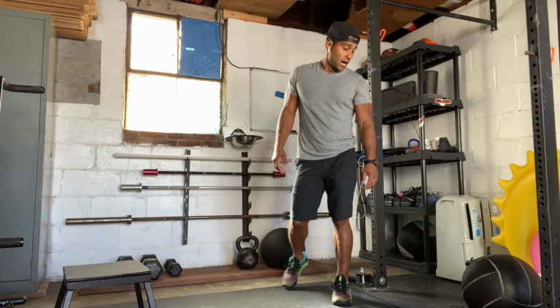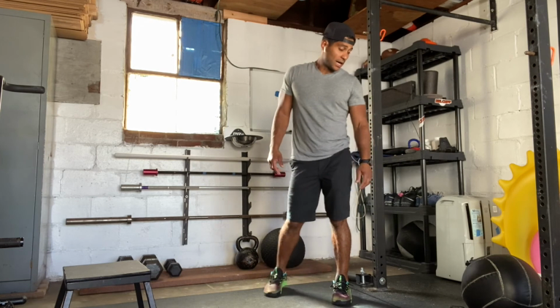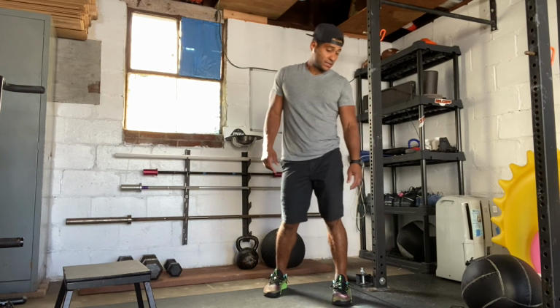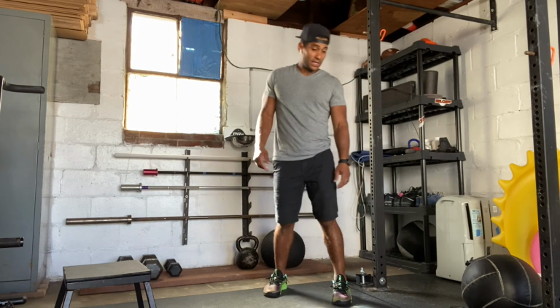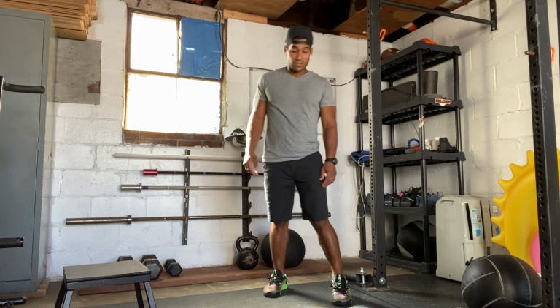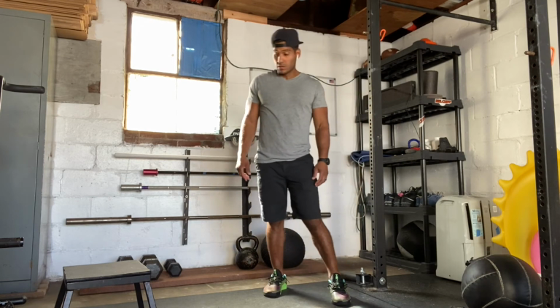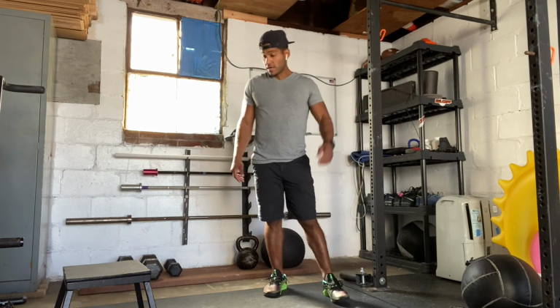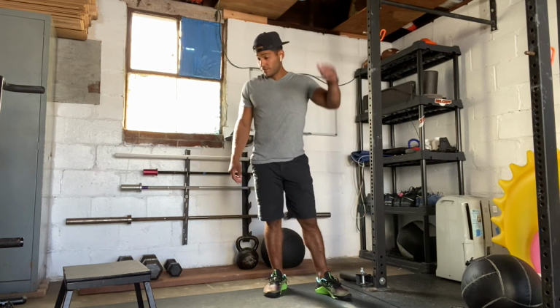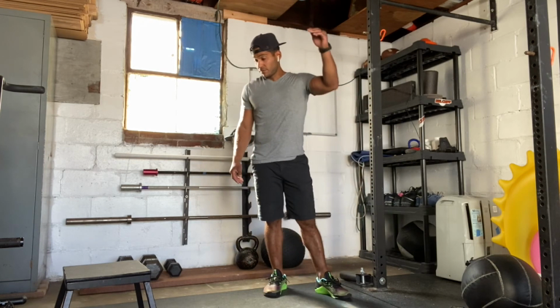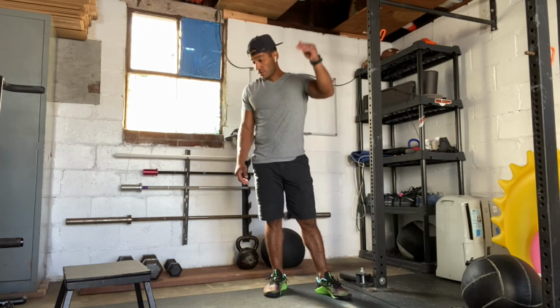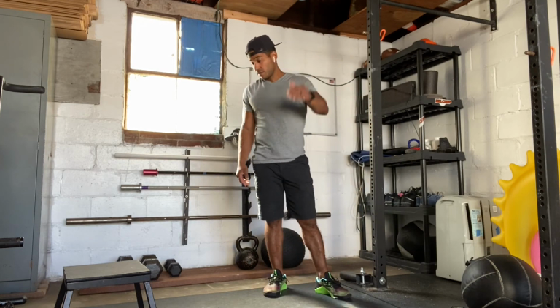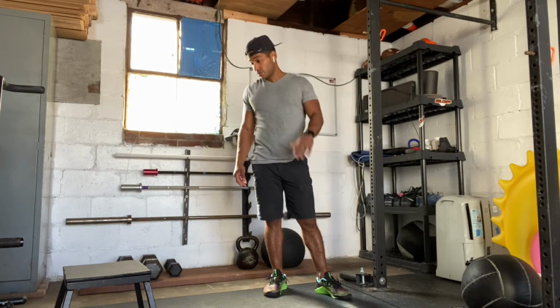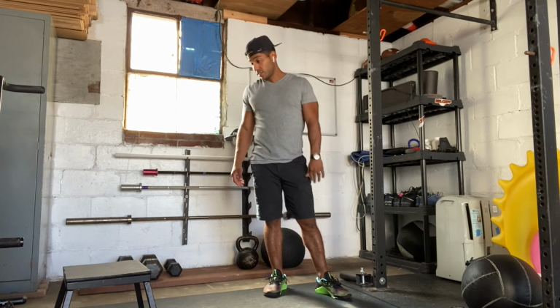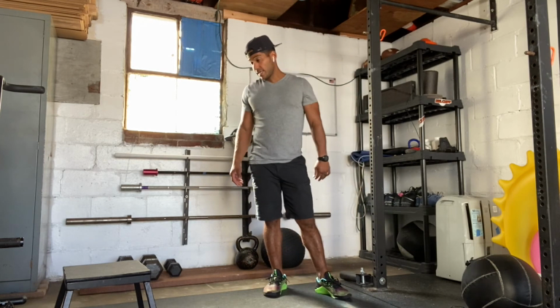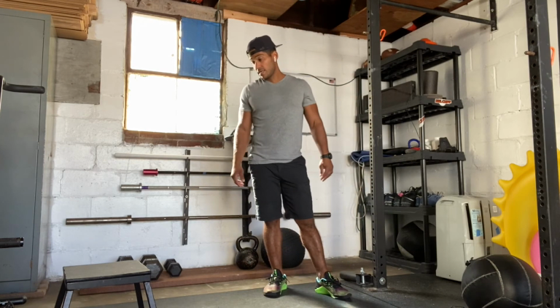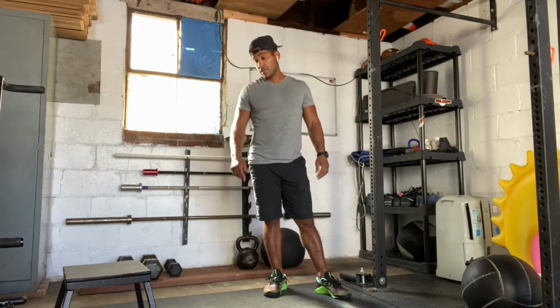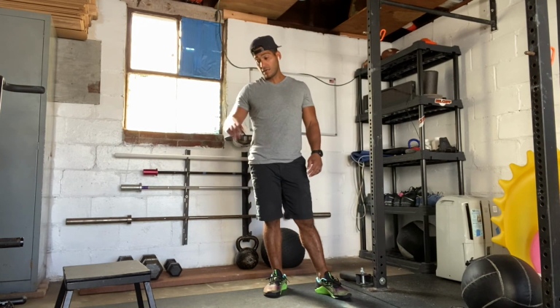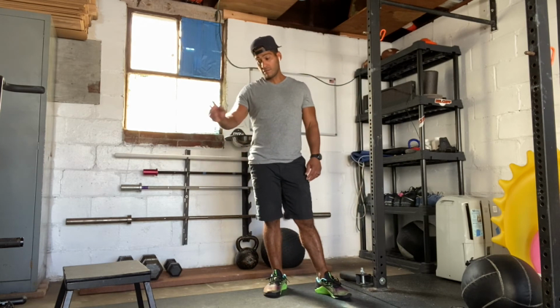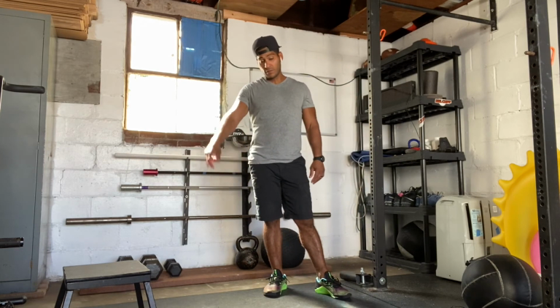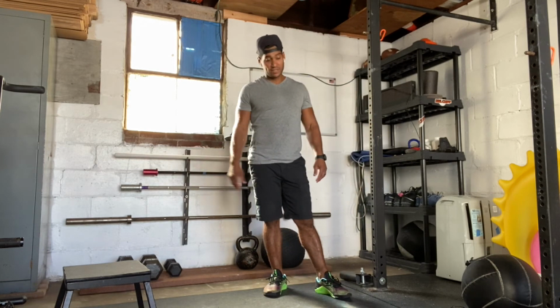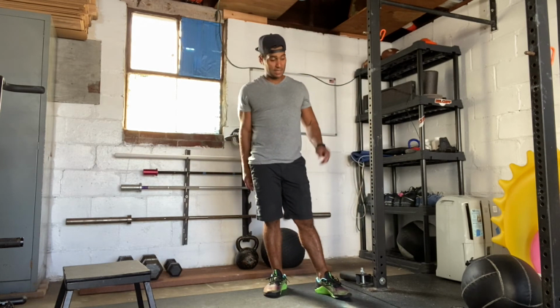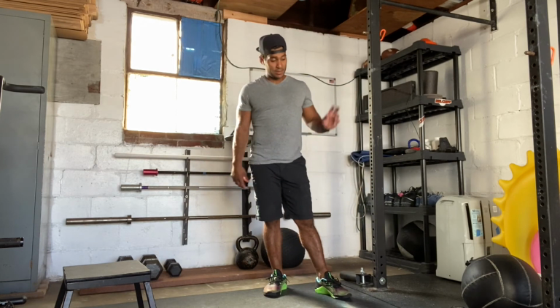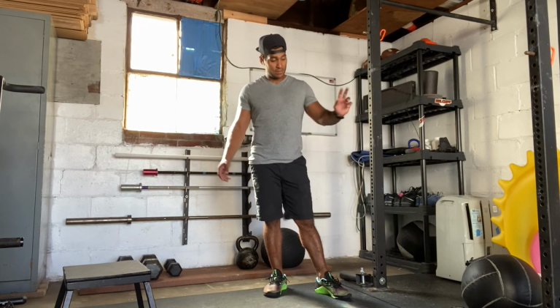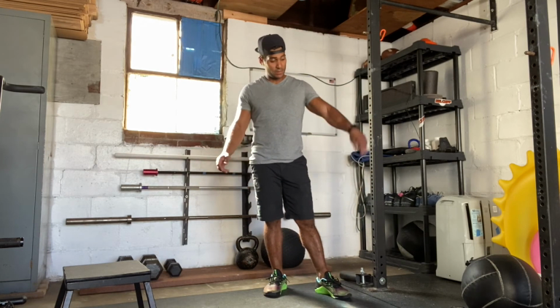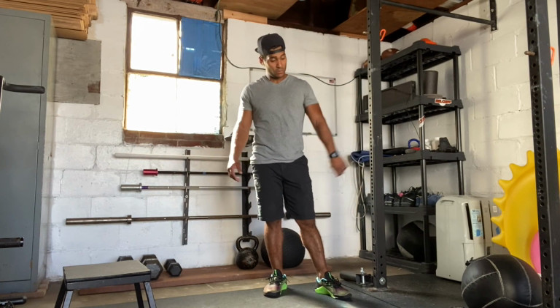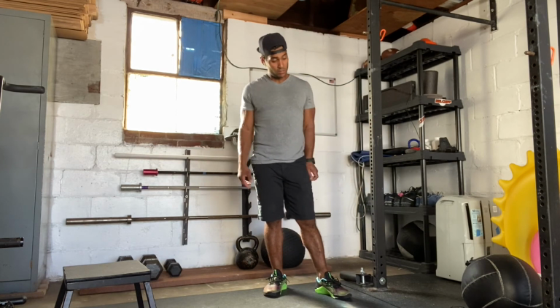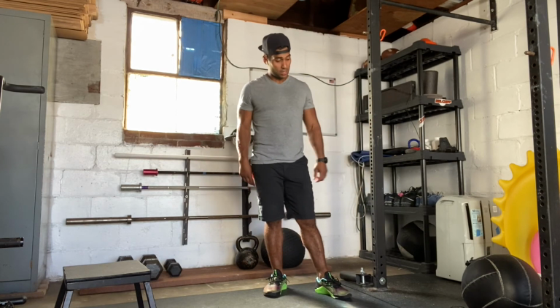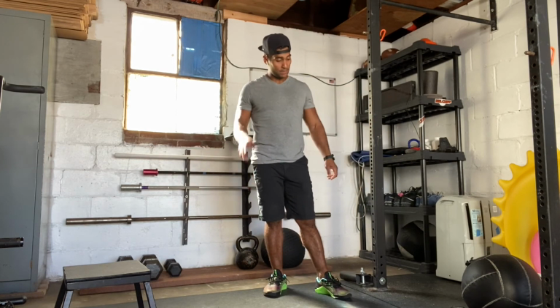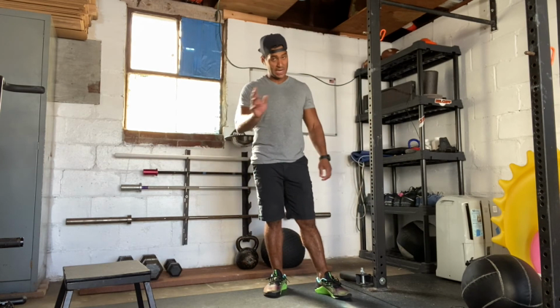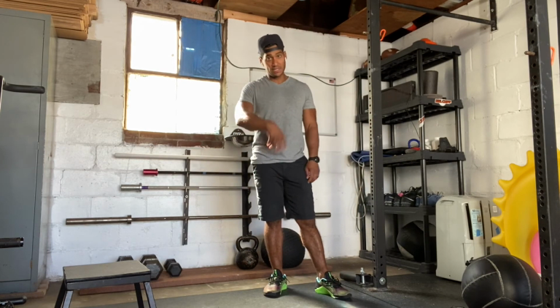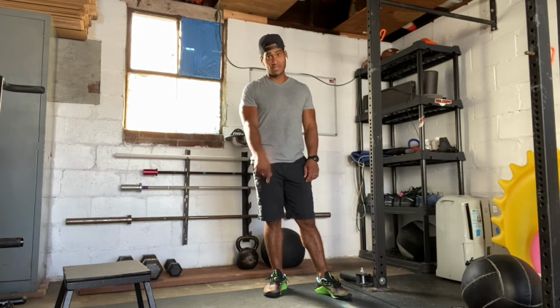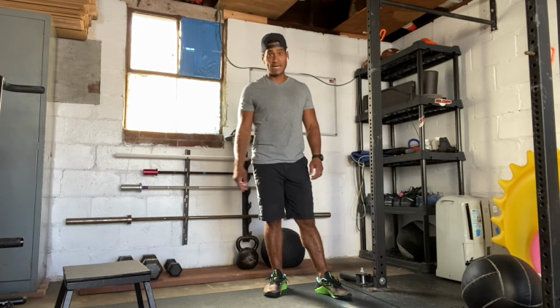So that's our workout — 50, 40, 30, 20, 10 of the weighted step up, the wall ball, and the snatch.